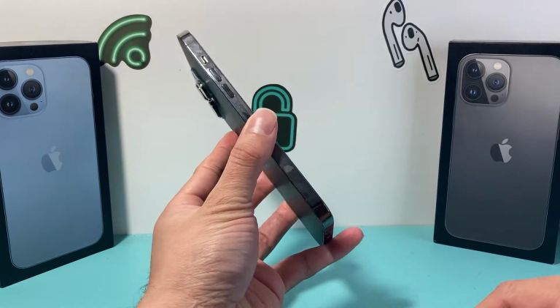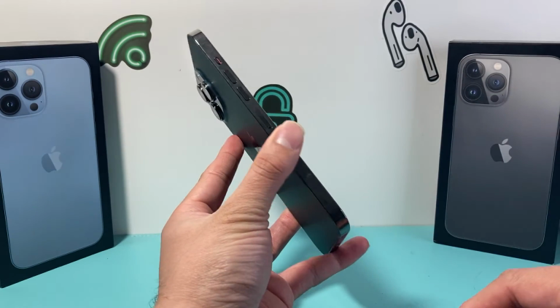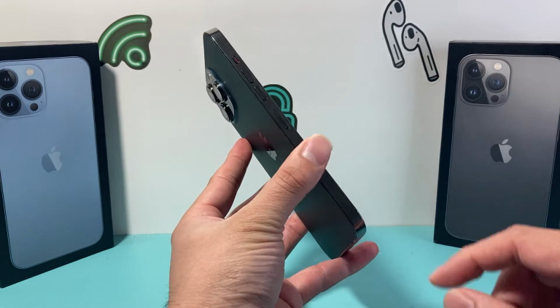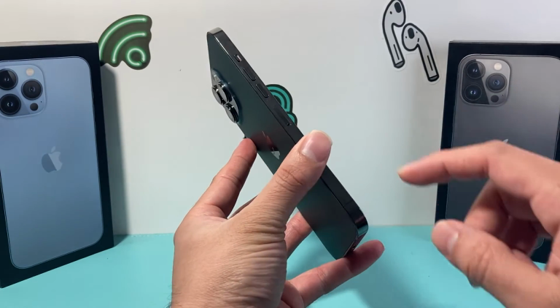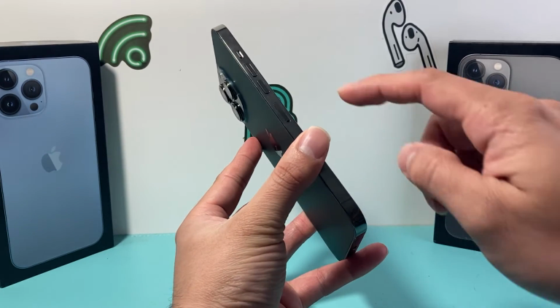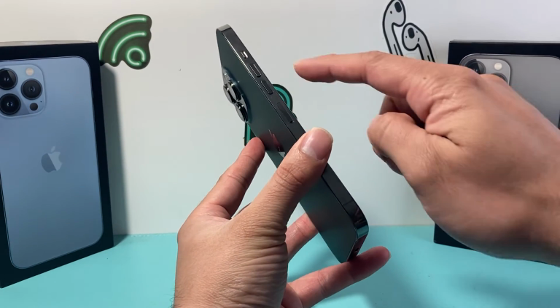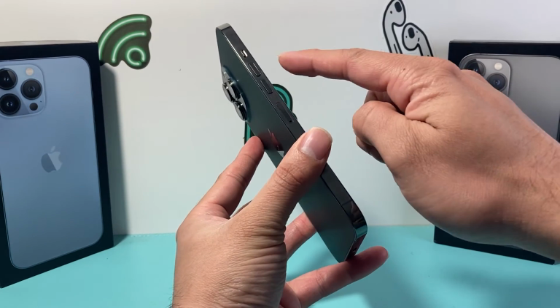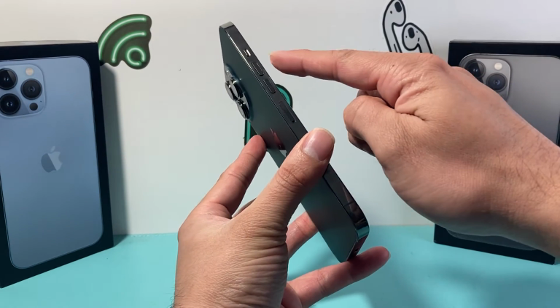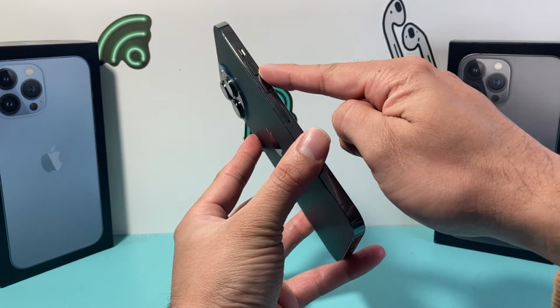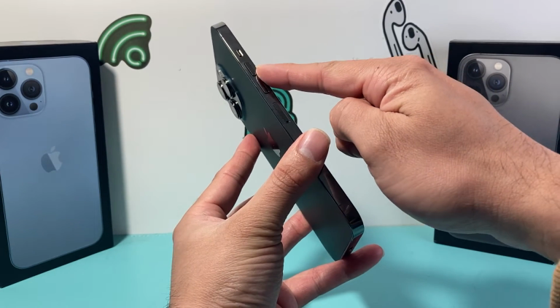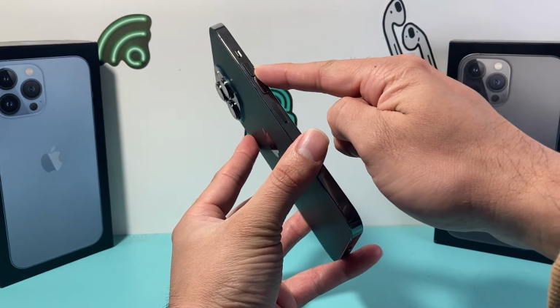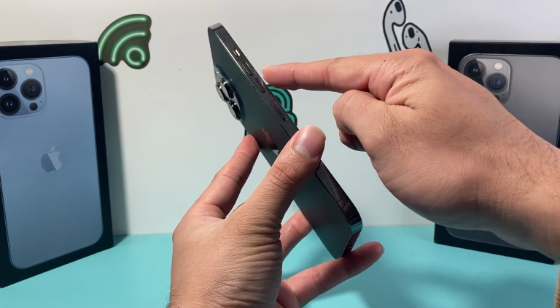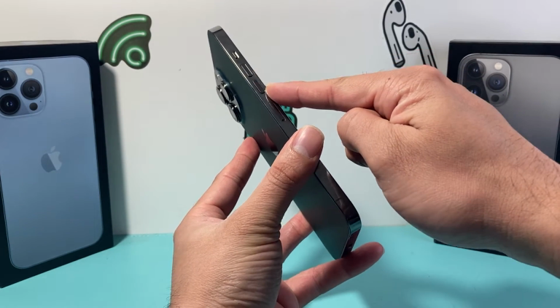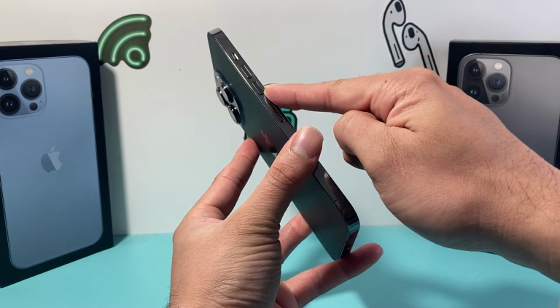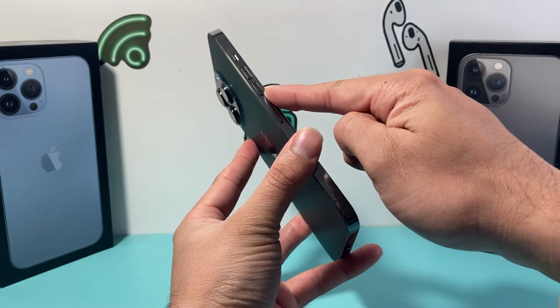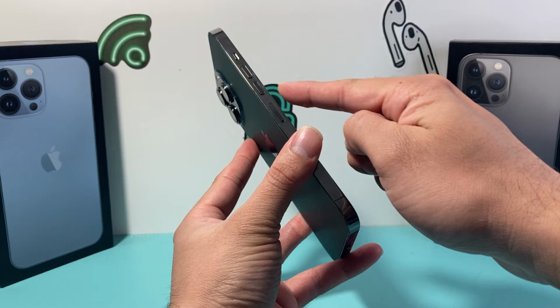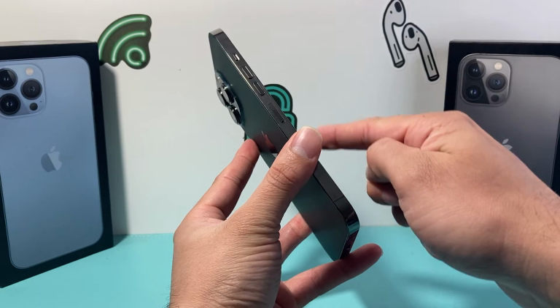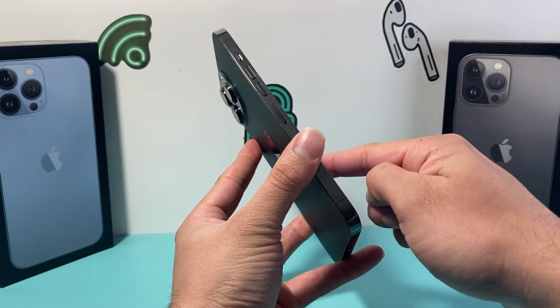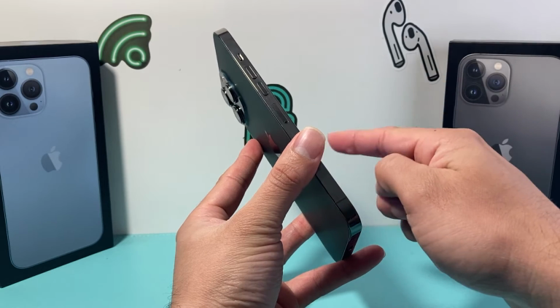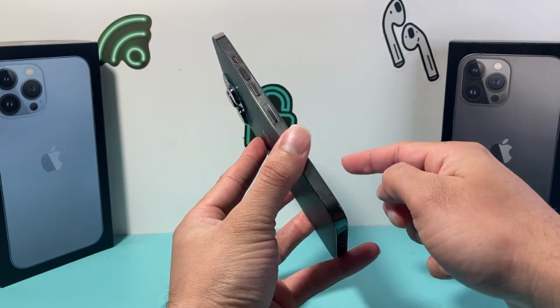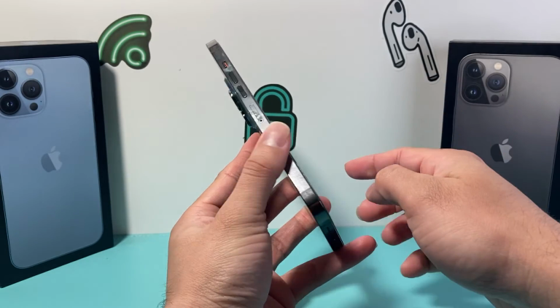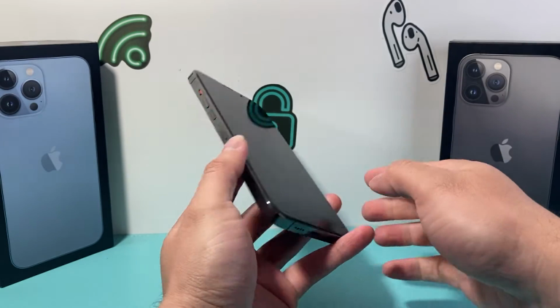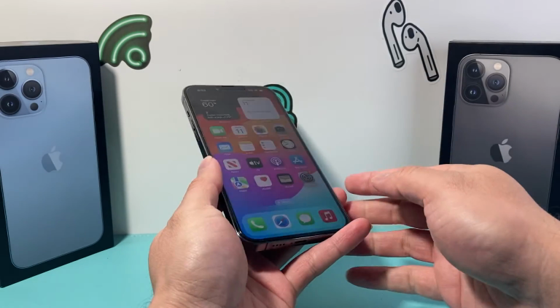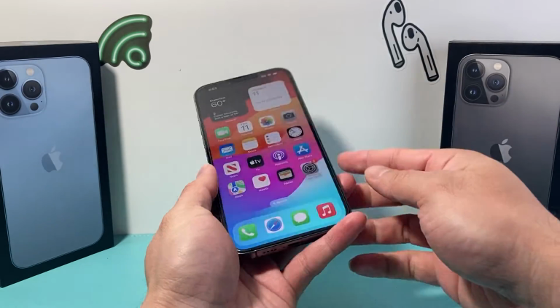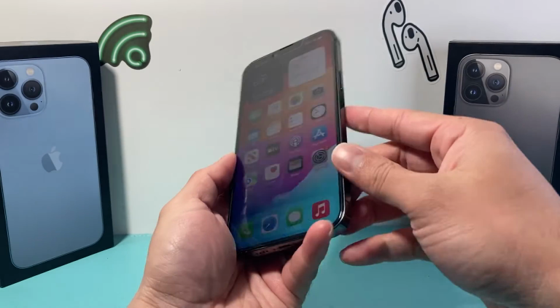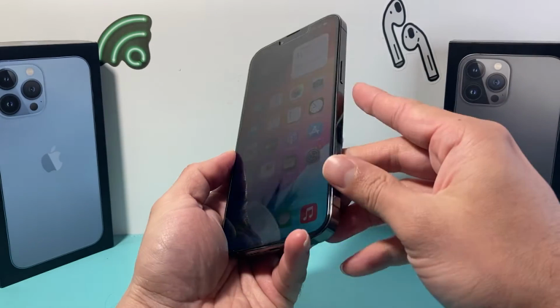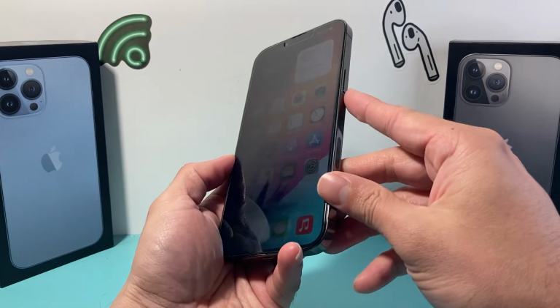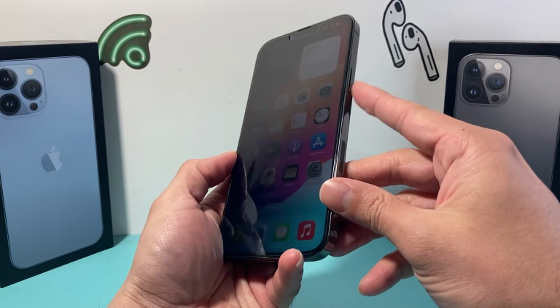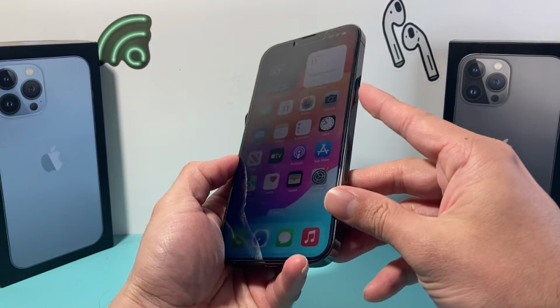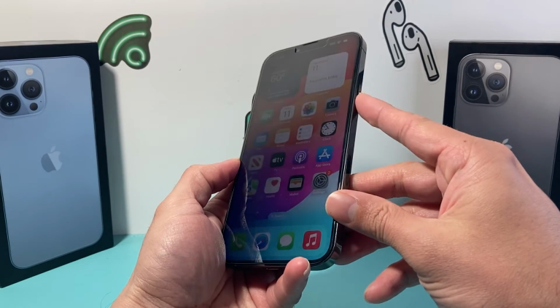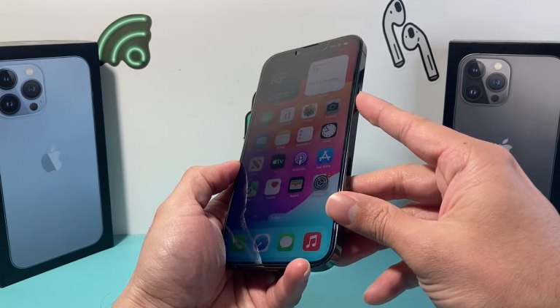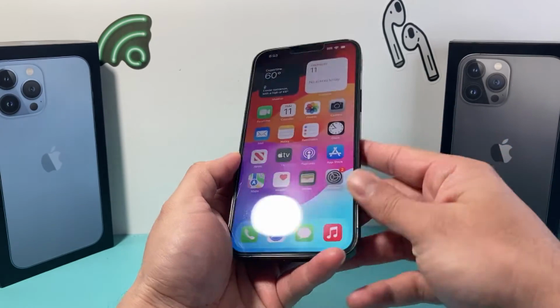First thing is you're going to want to locate the volume up and volume down button, and then the next thing is you're going to locate that side button.